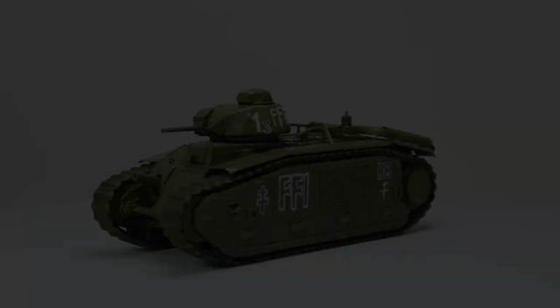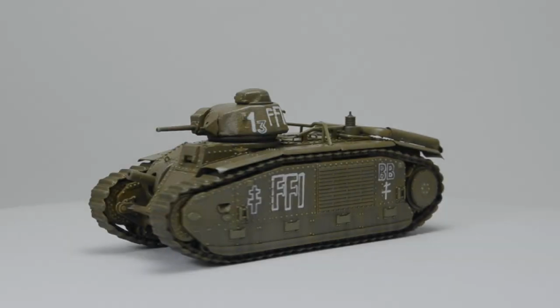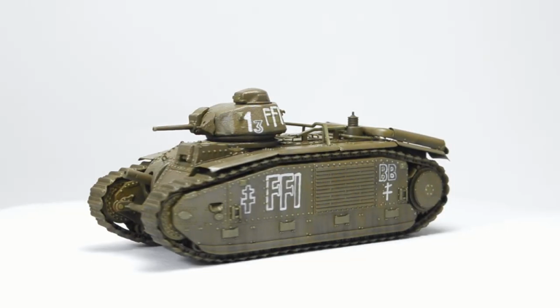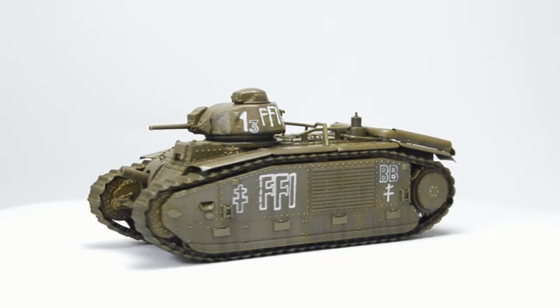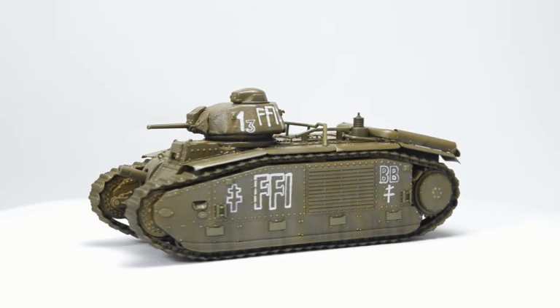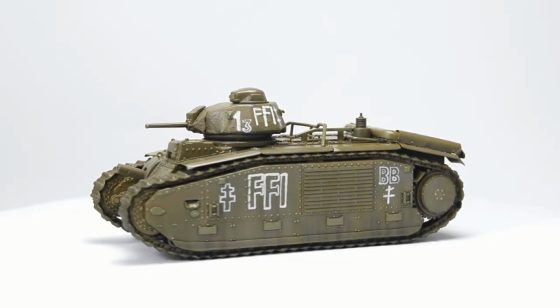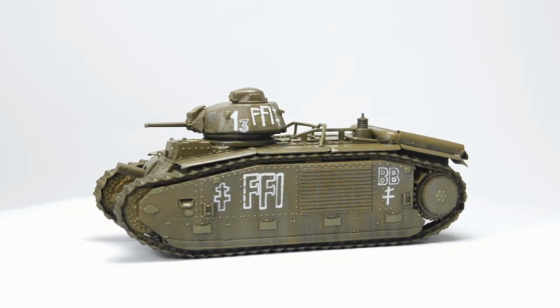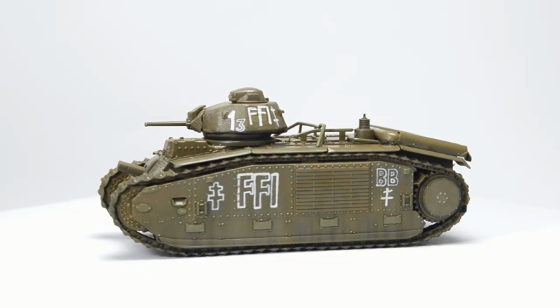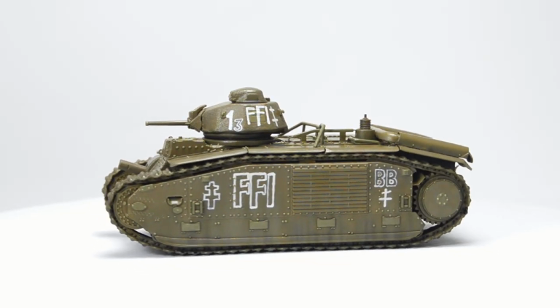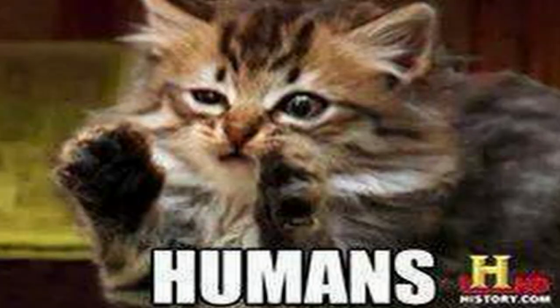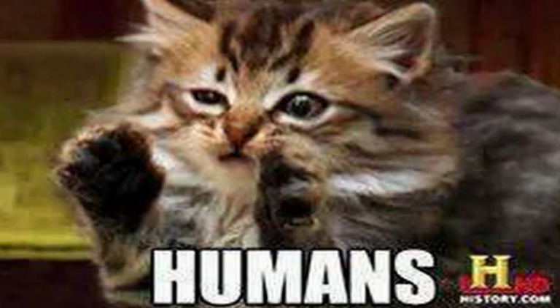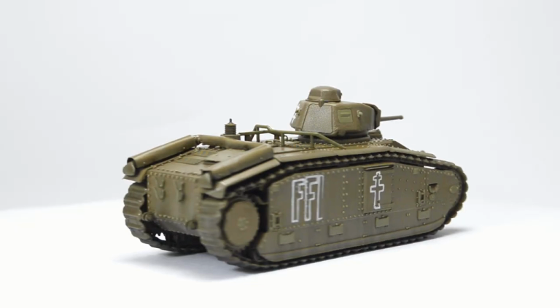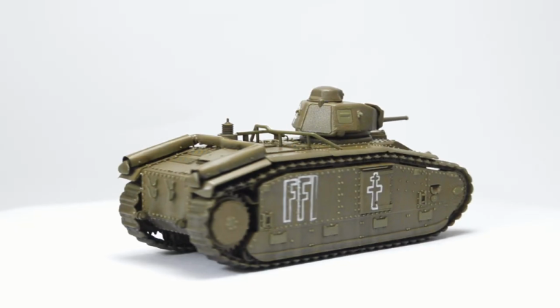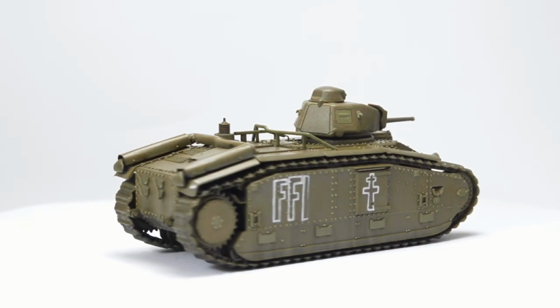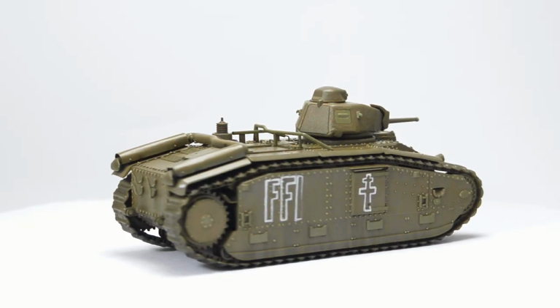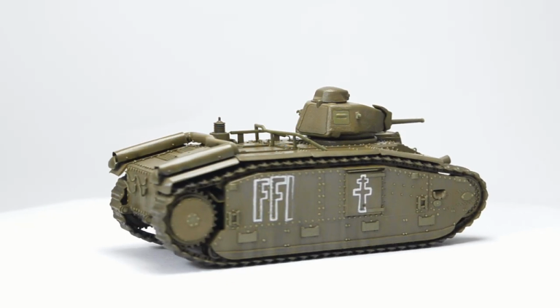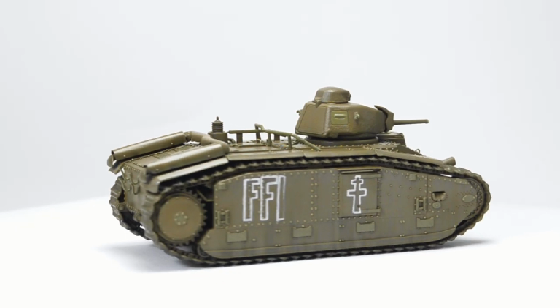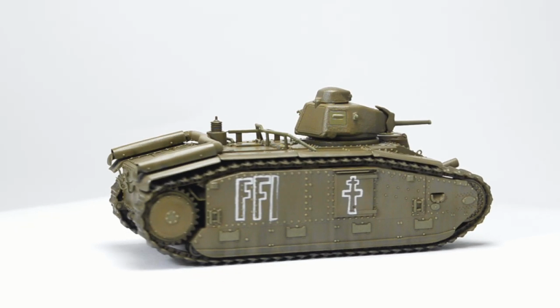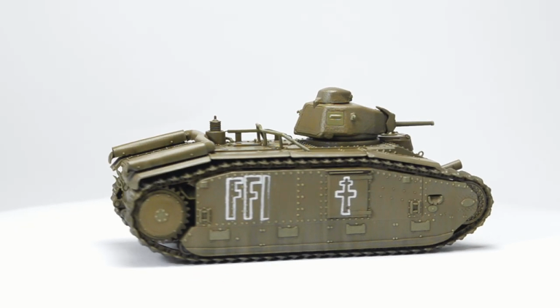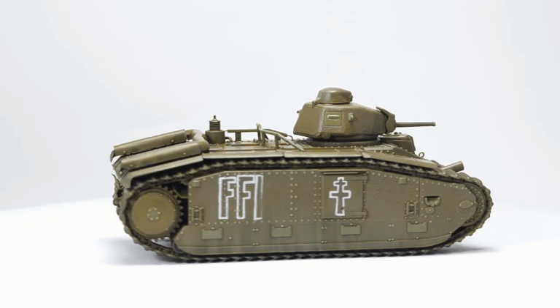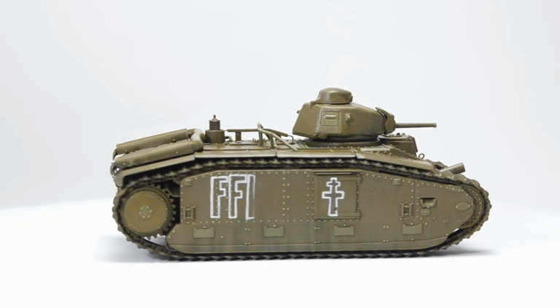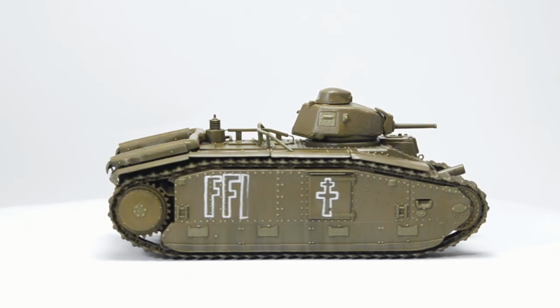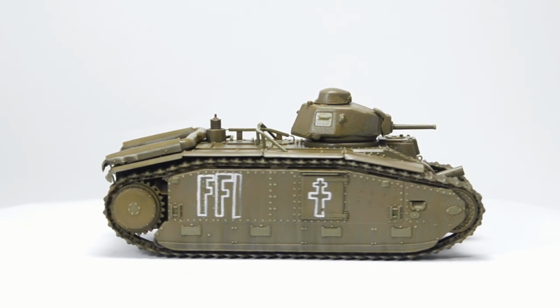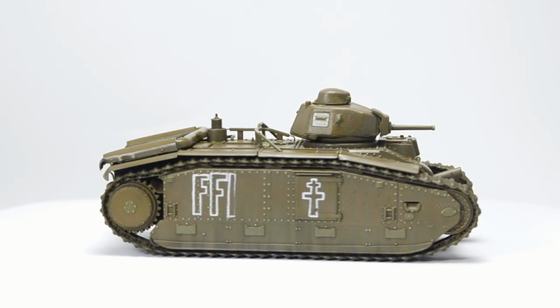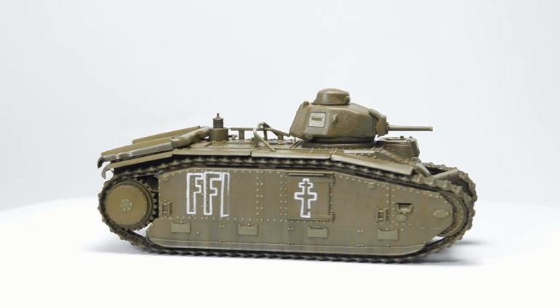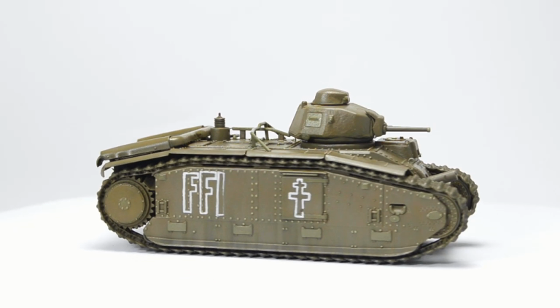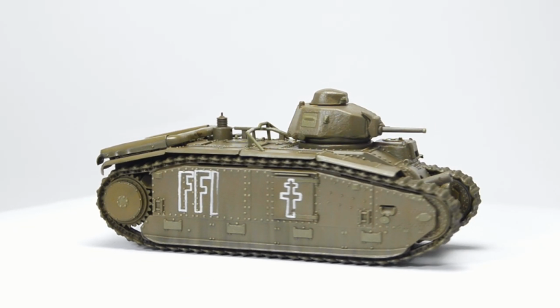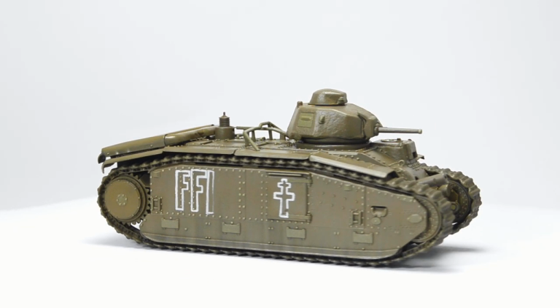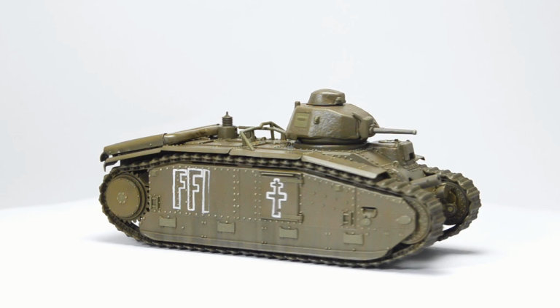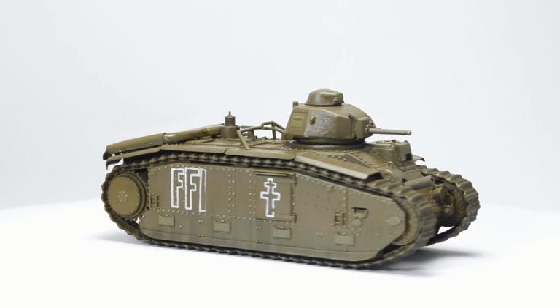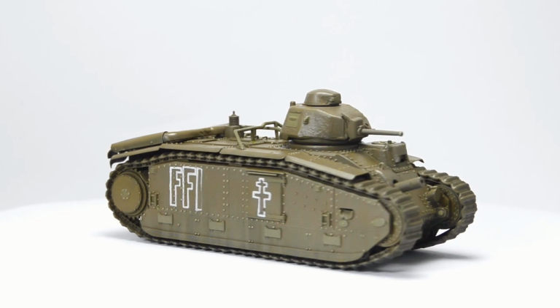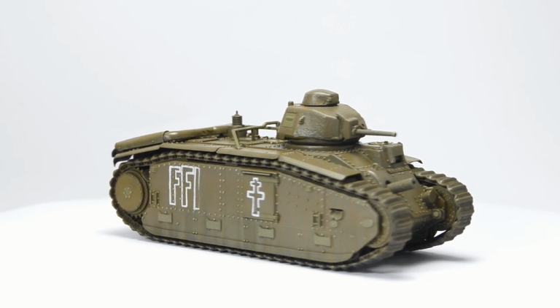What is up, you beautiful humans? Today we're giving the Char B1 a coat of olive drab.